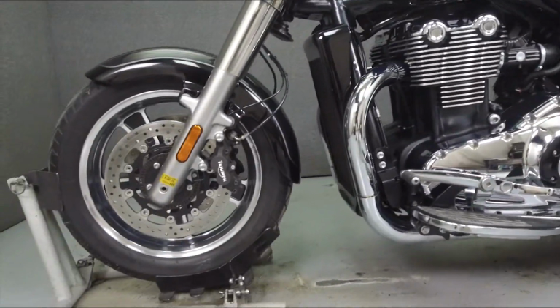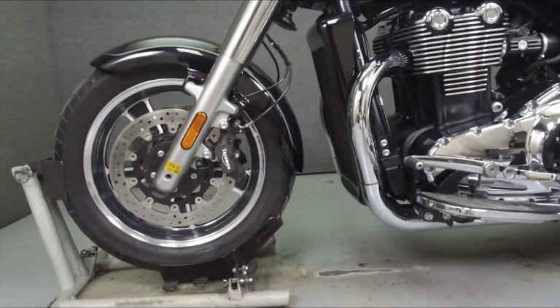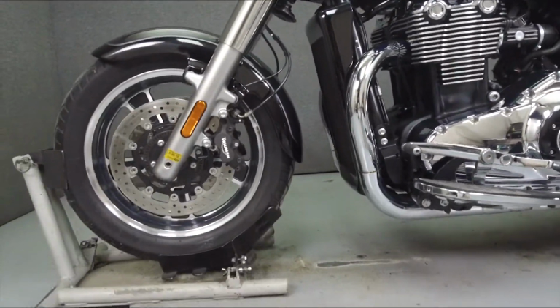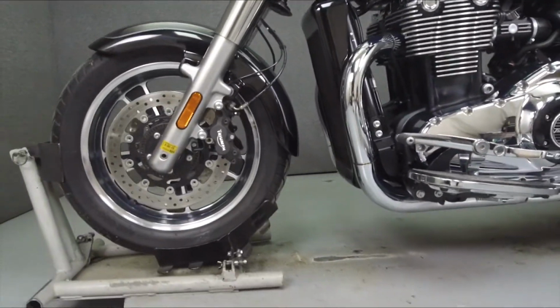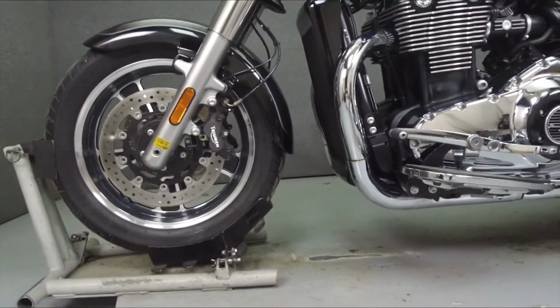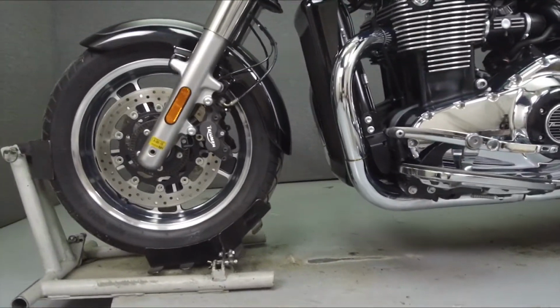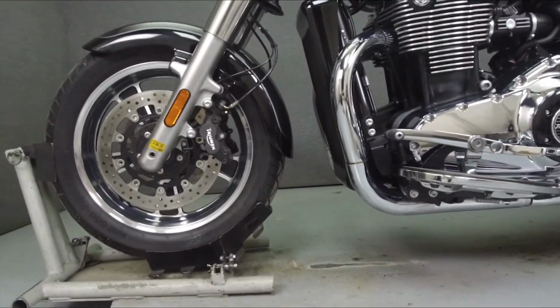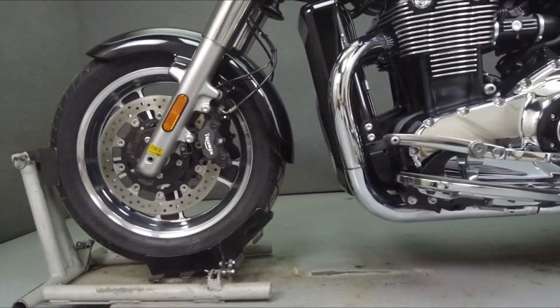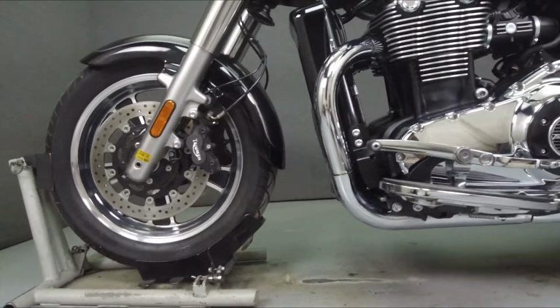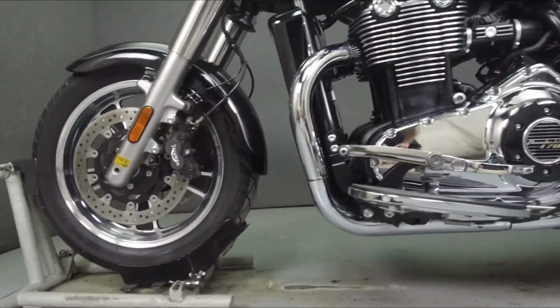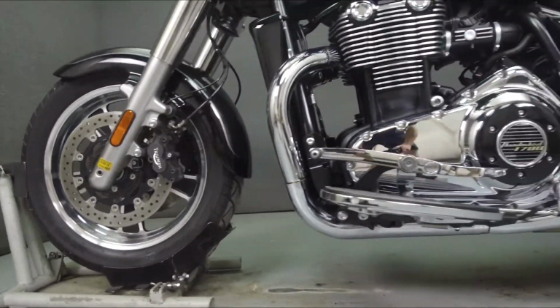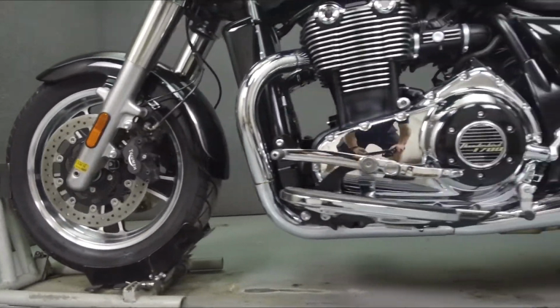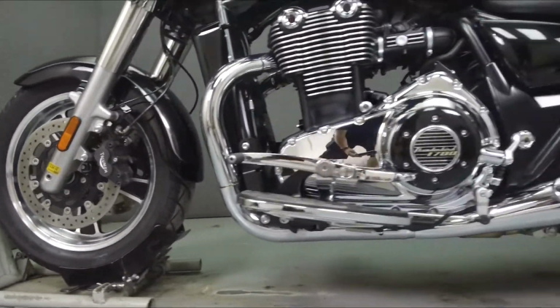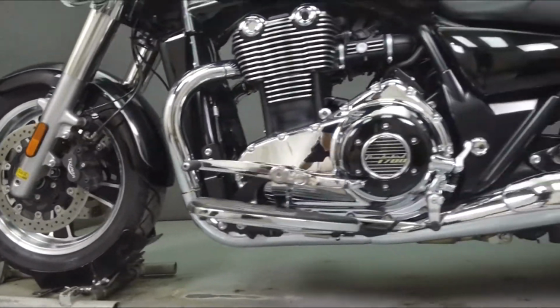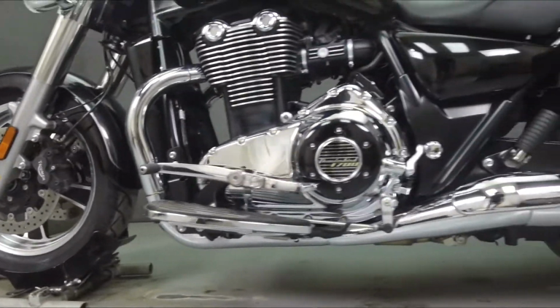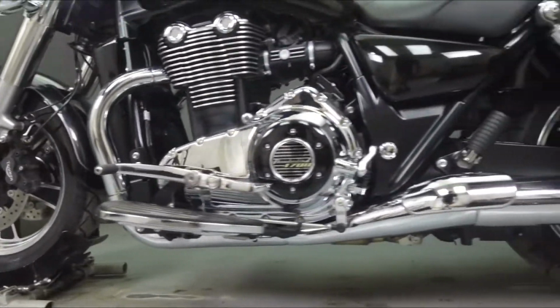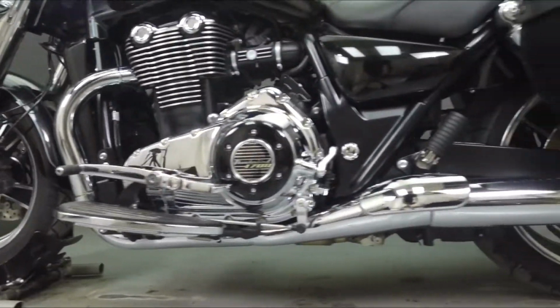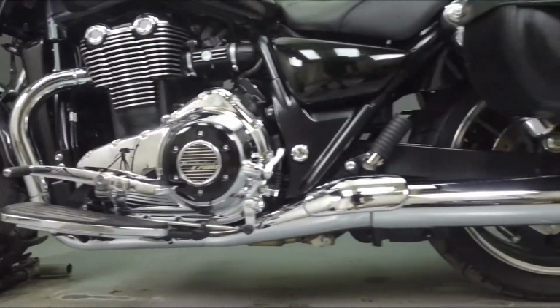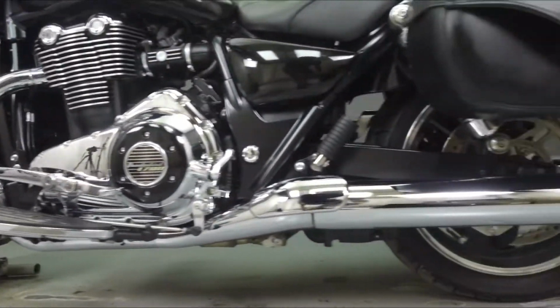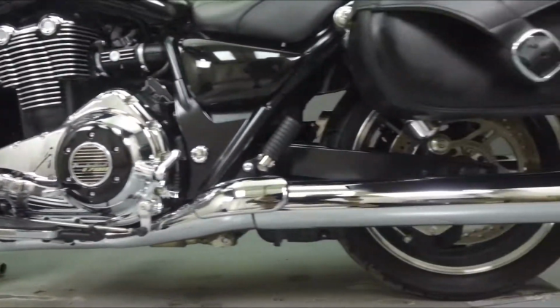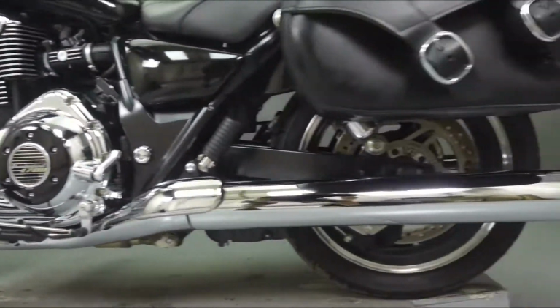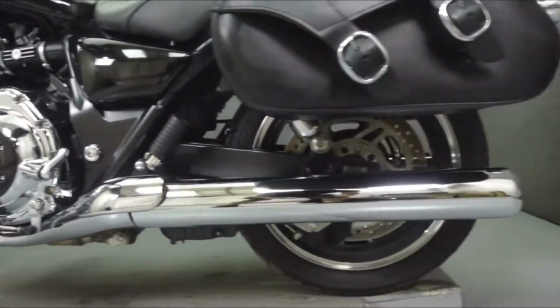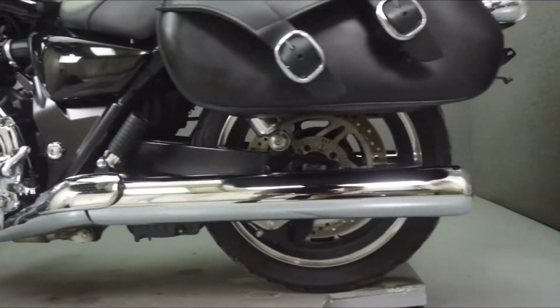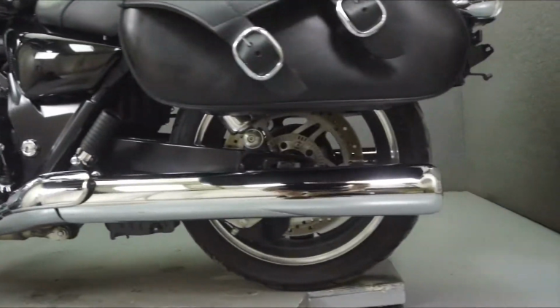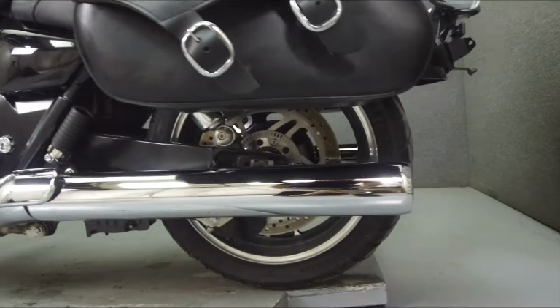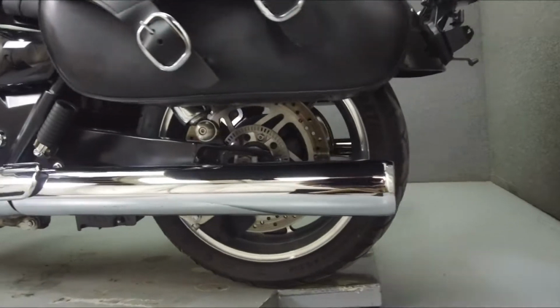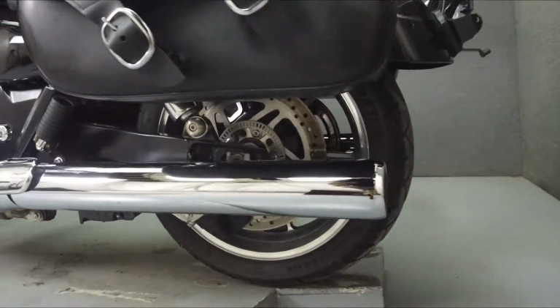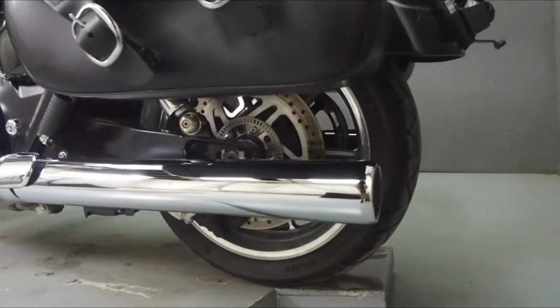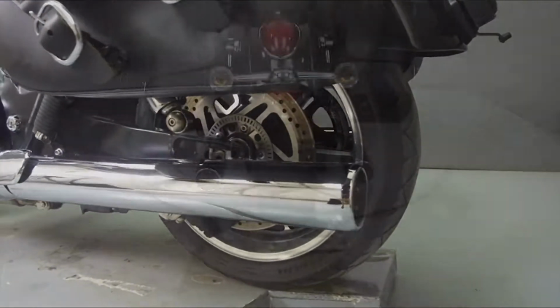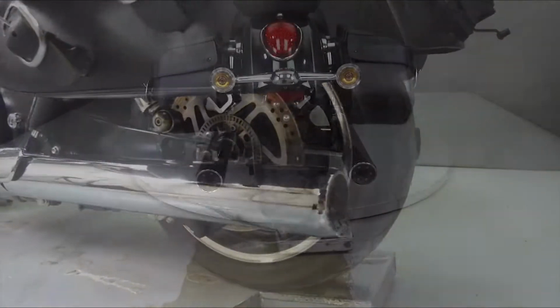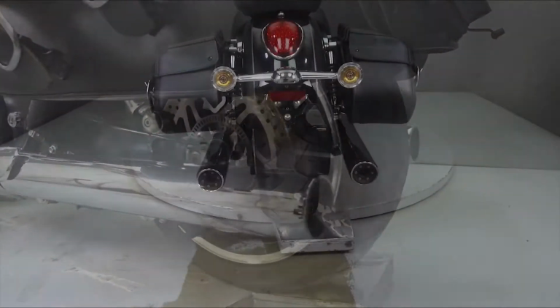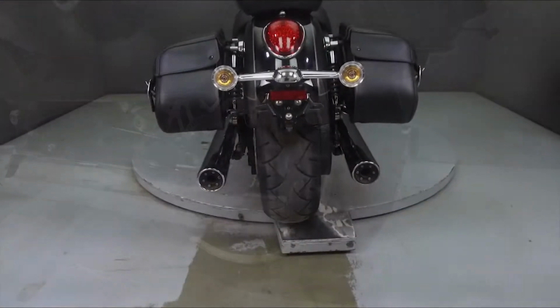This bike comes equipped with ABS and has been upgraded with aftermarket saddlebags and a windshield.